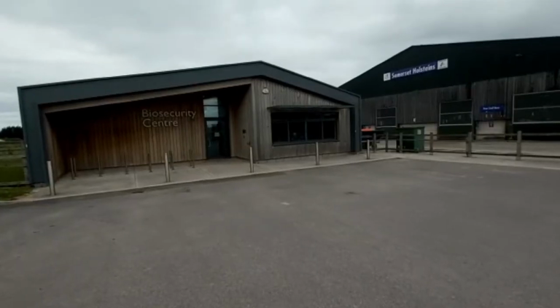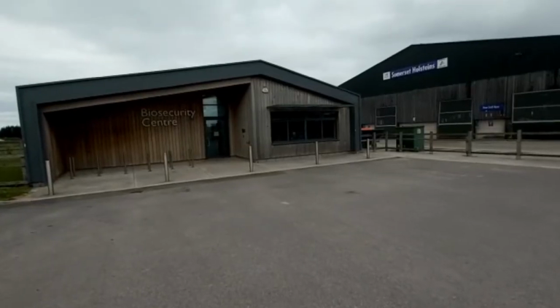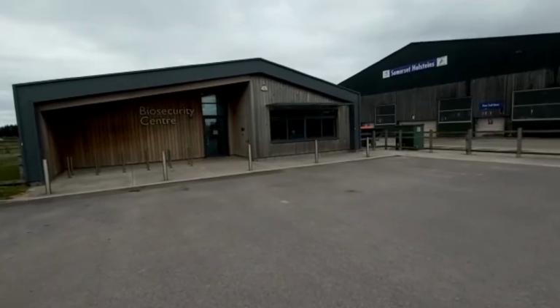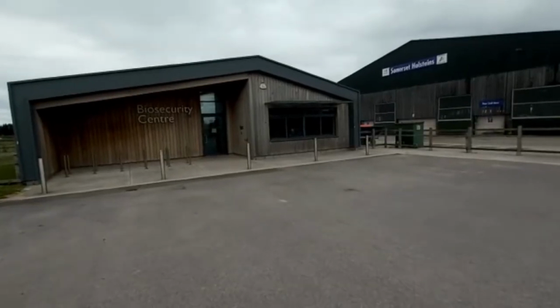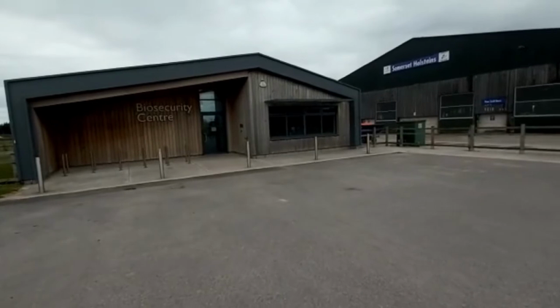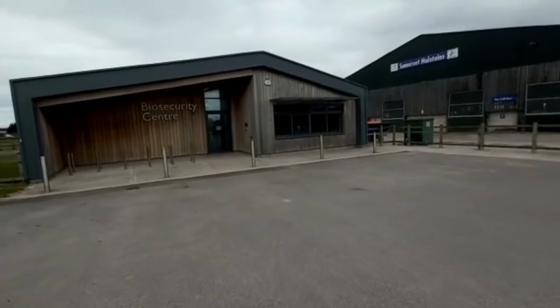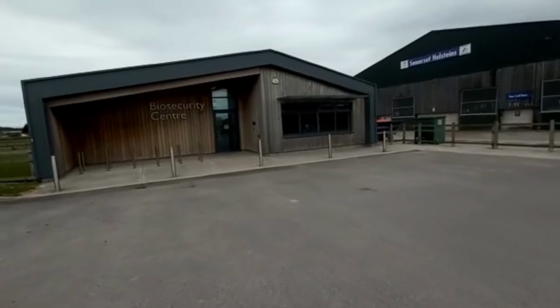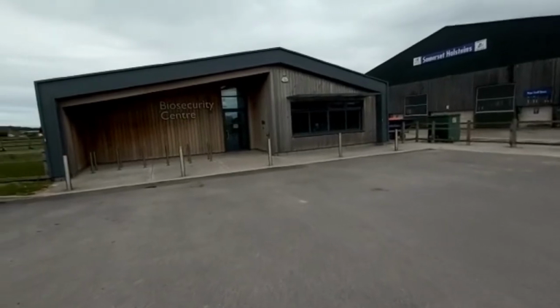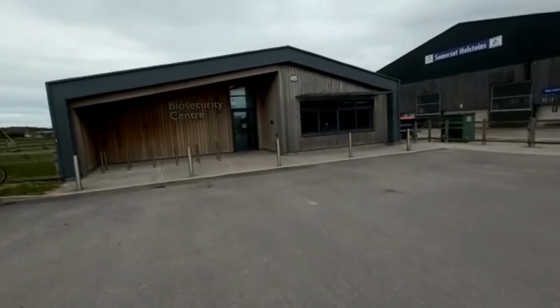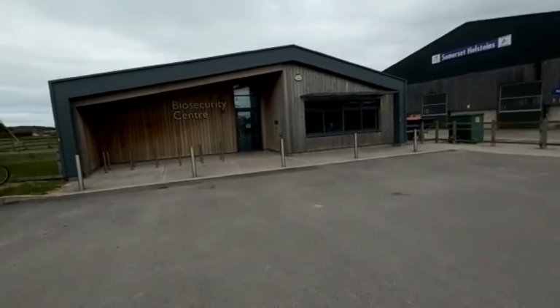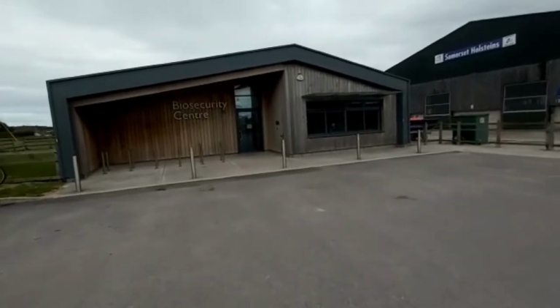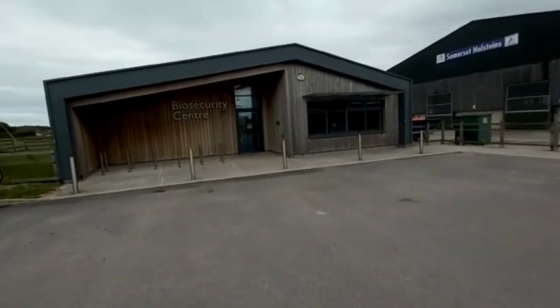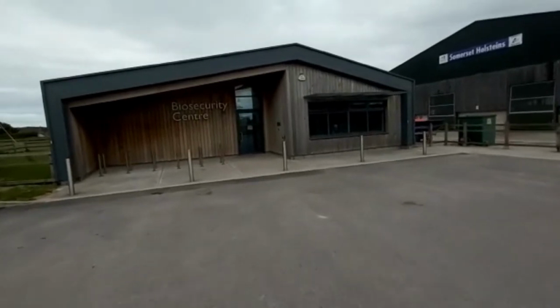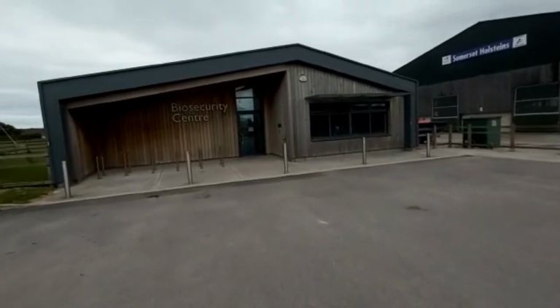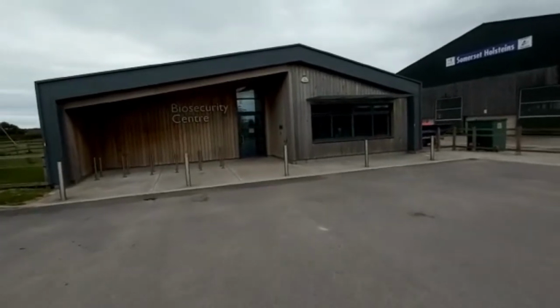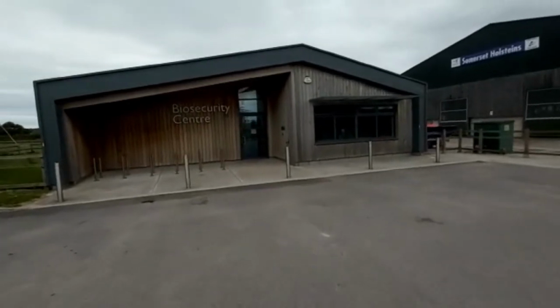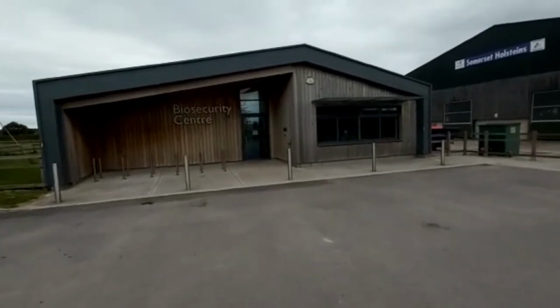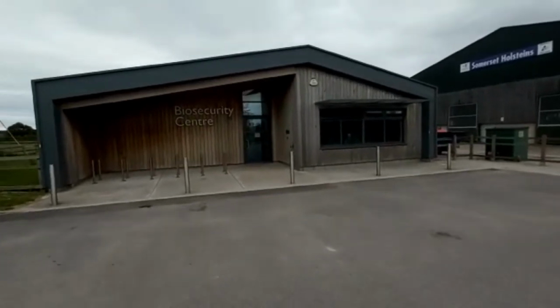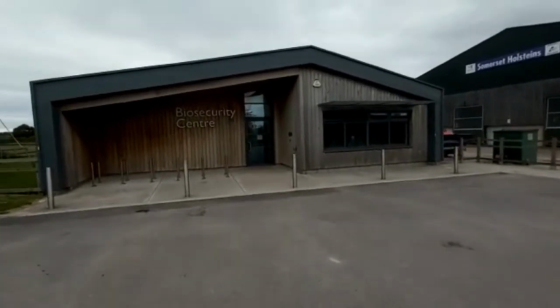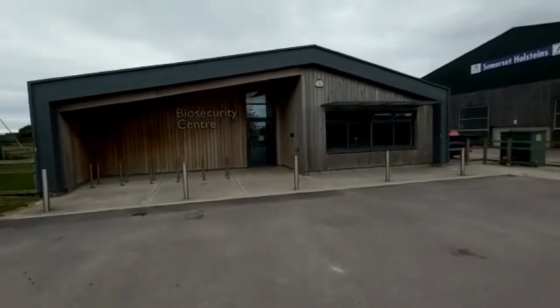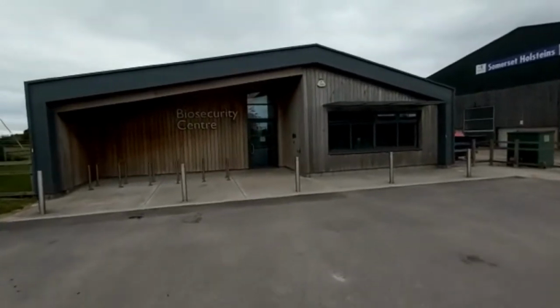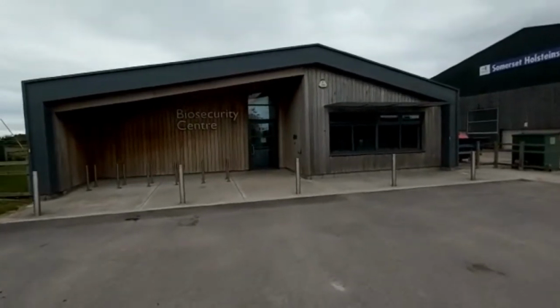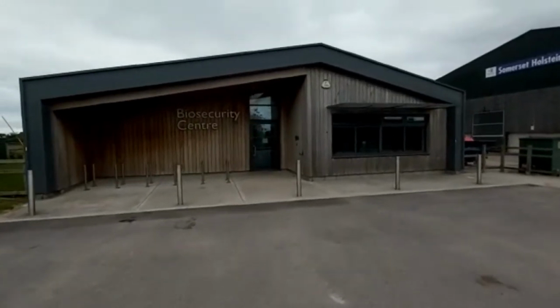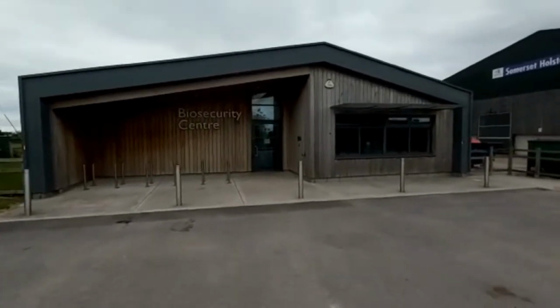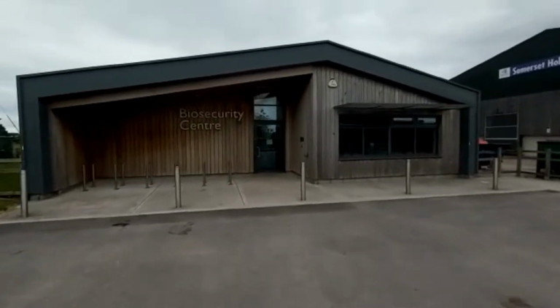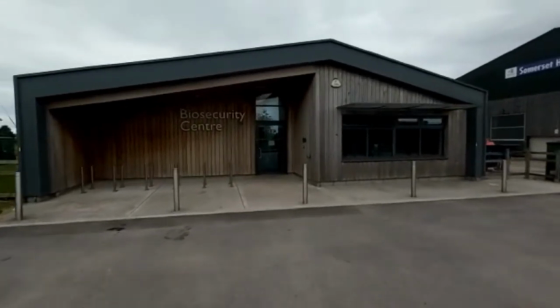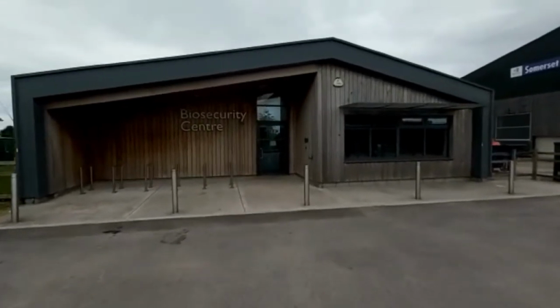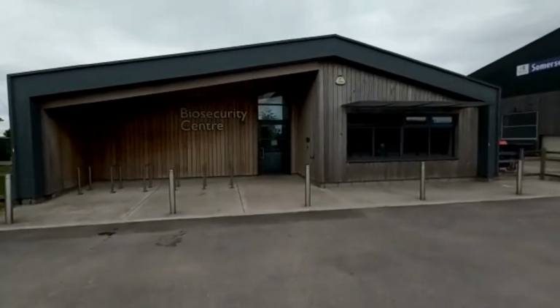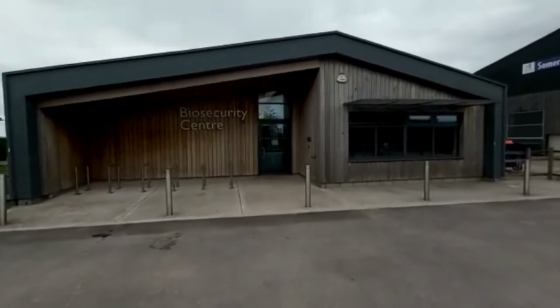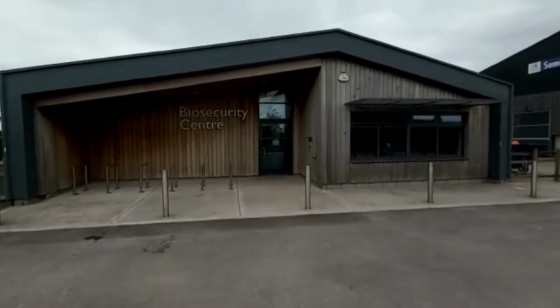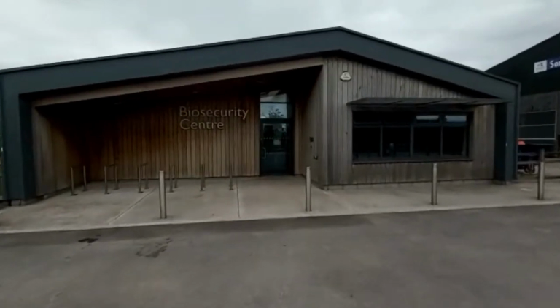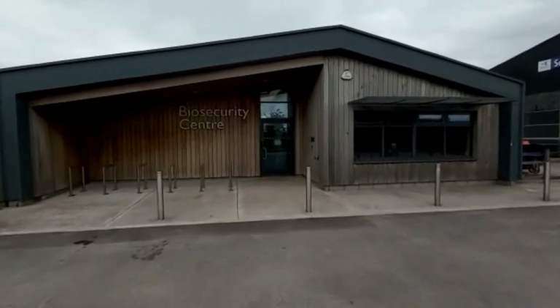Hello everybody, this is a virtual tour that I'm going to do for you of Rodway Farm, part of Bridgewater and Taunton College.